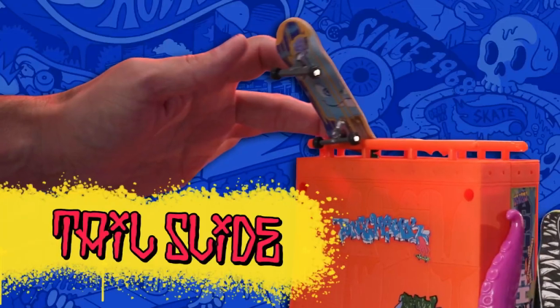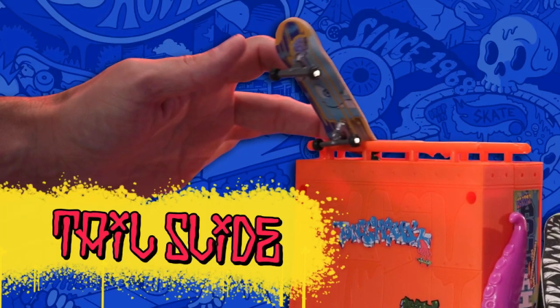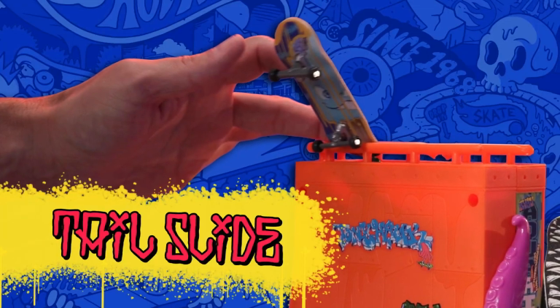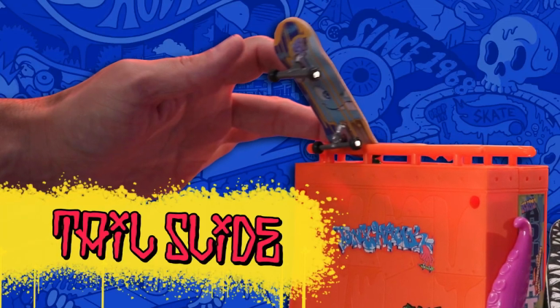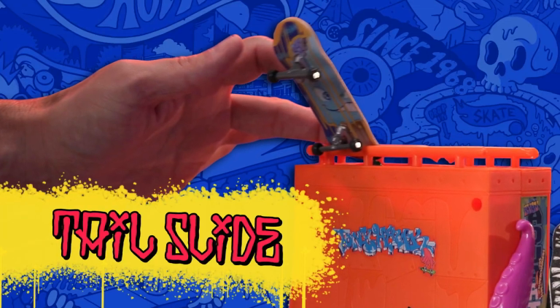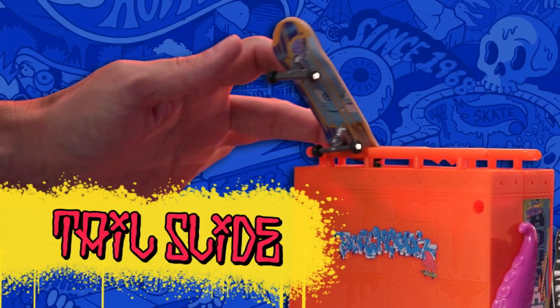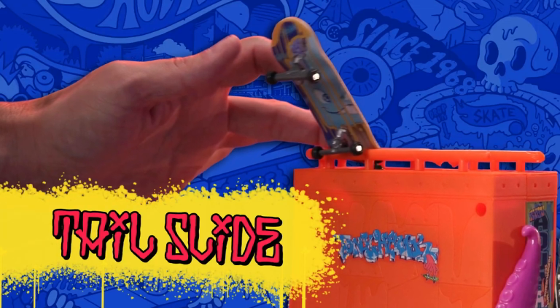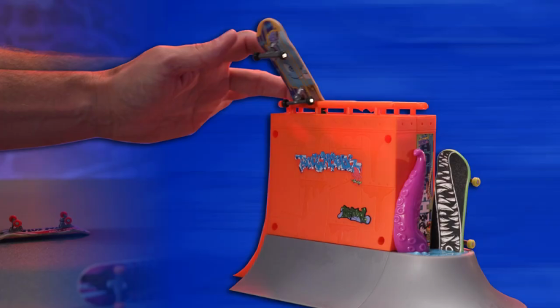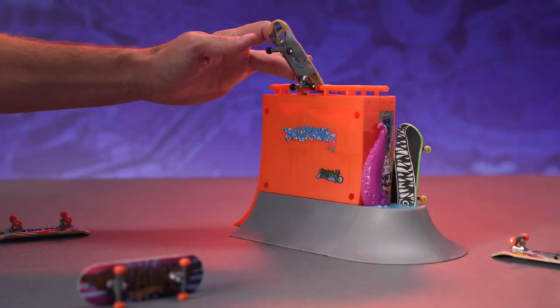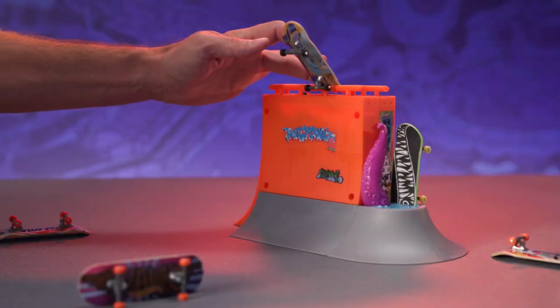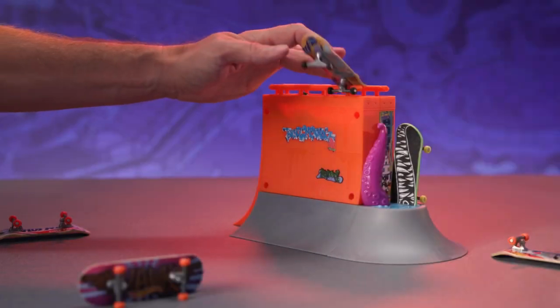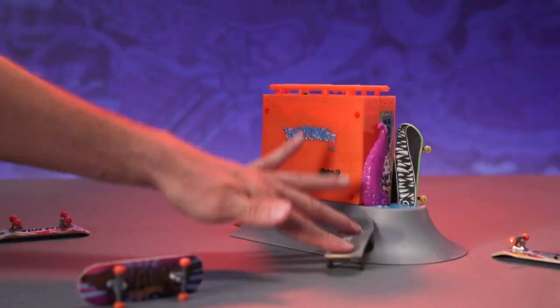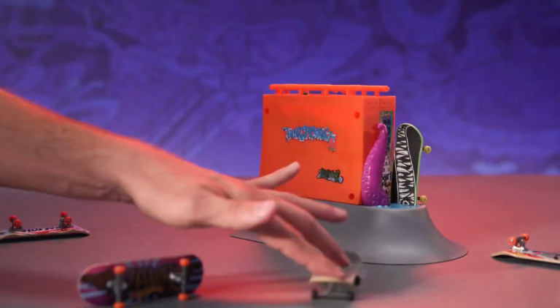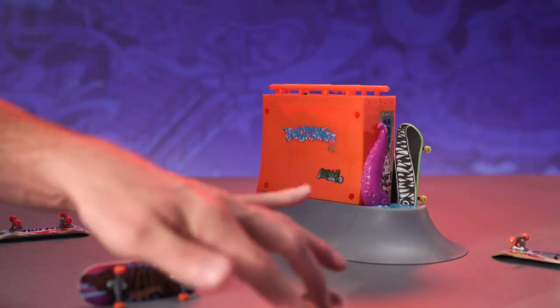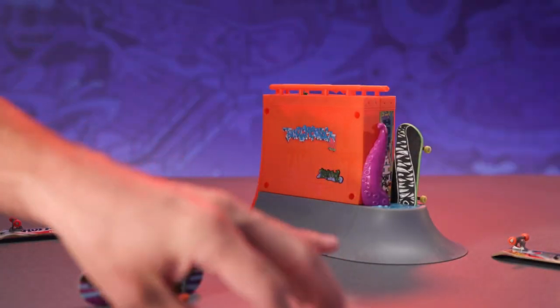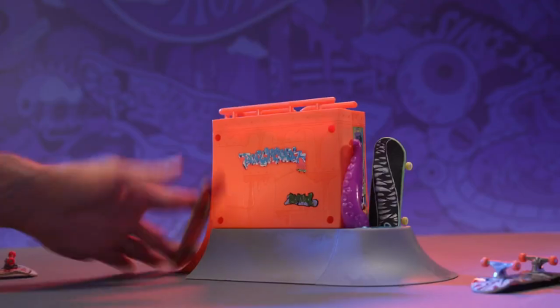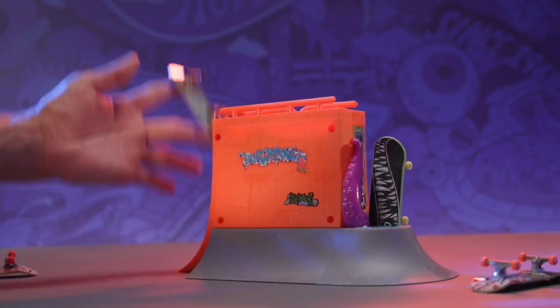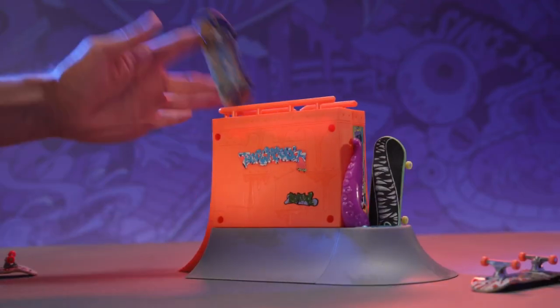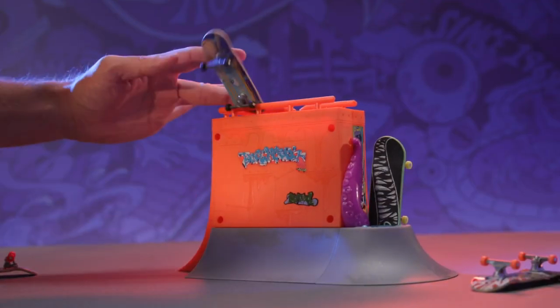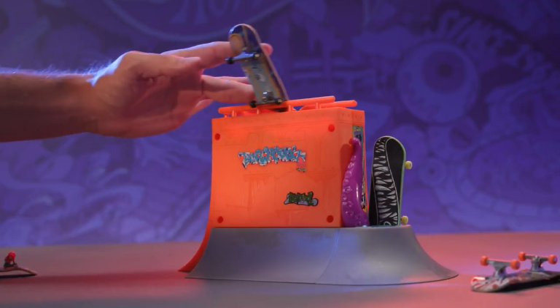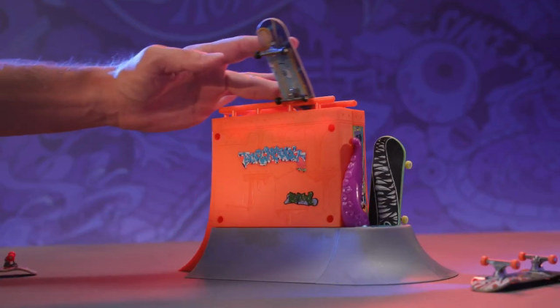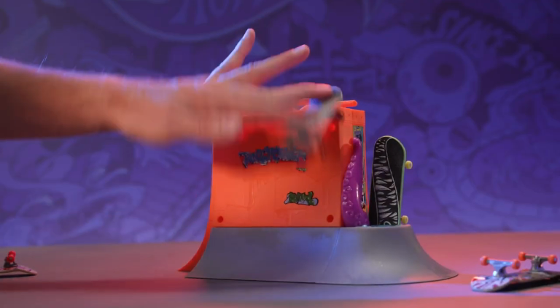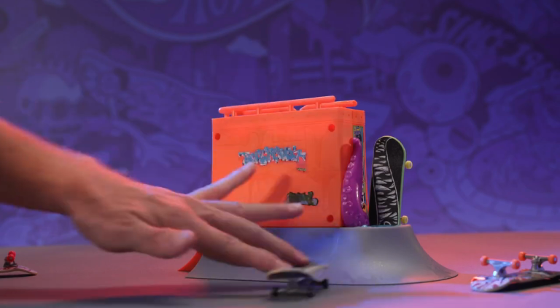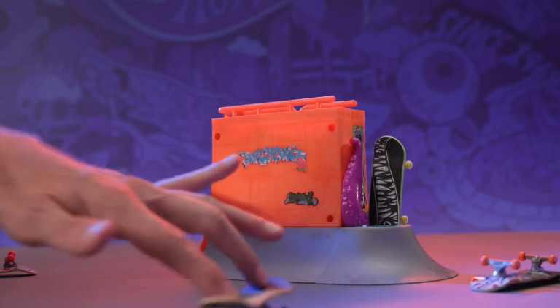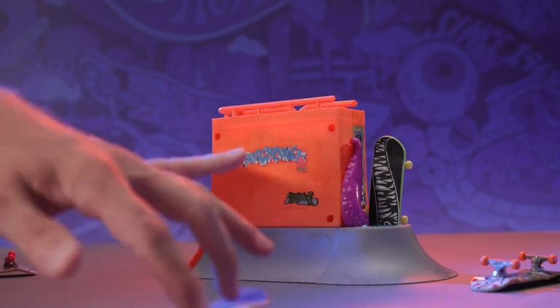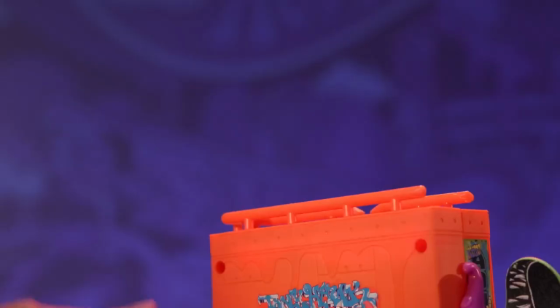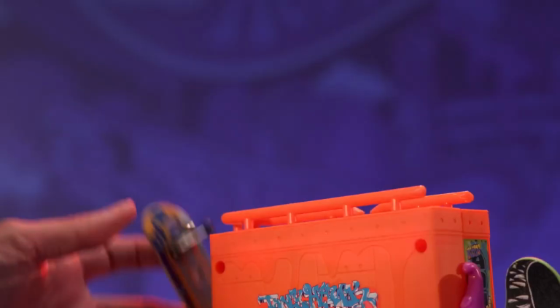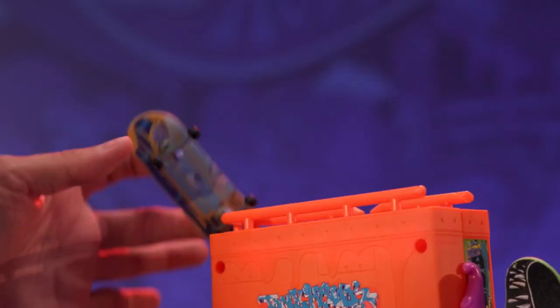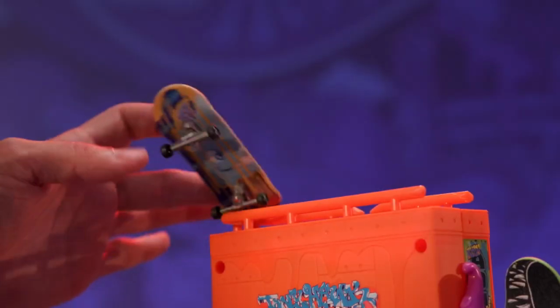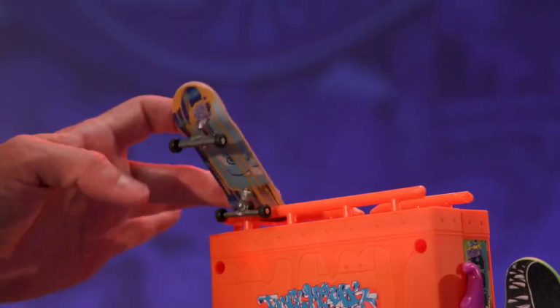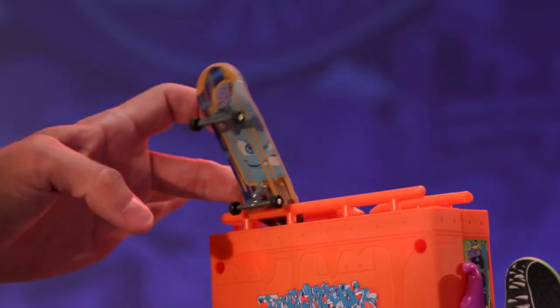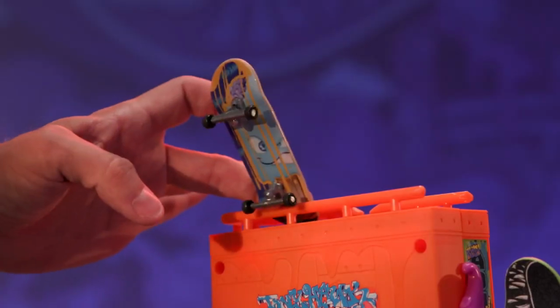Tail slide: jump up on a rail, landing on your tail, and slide.